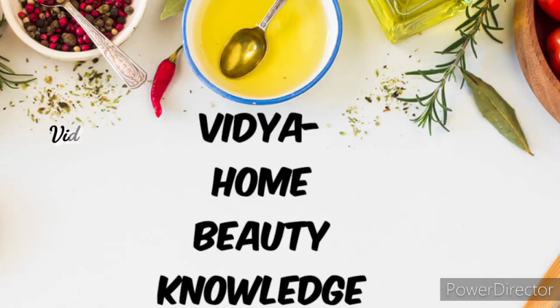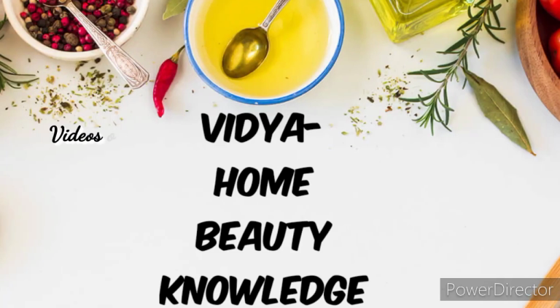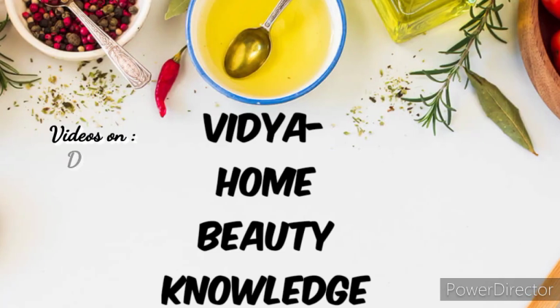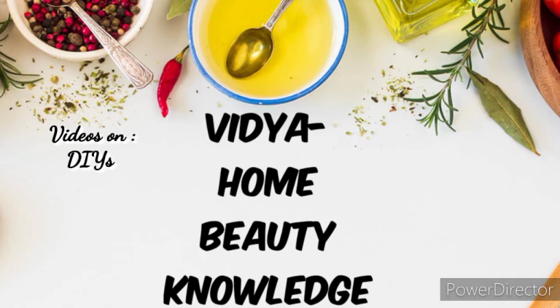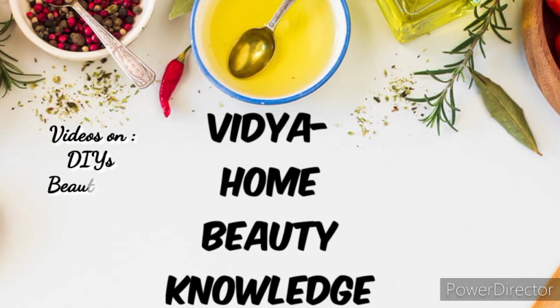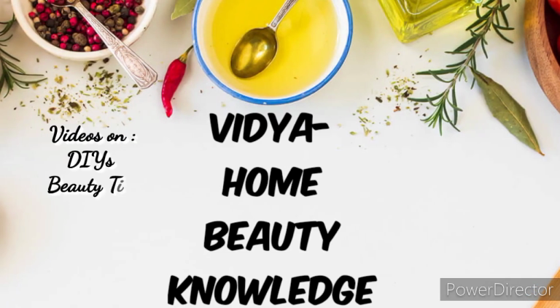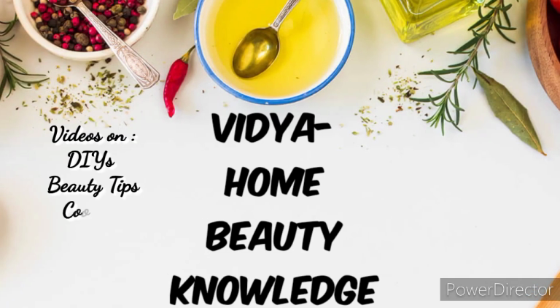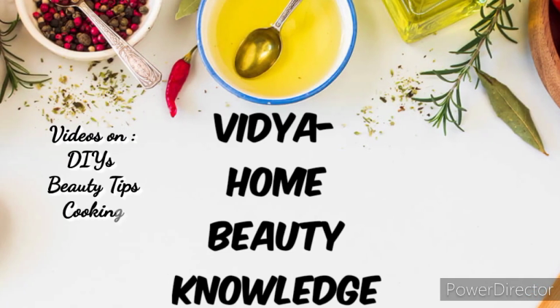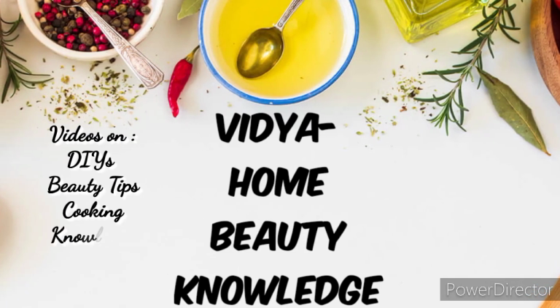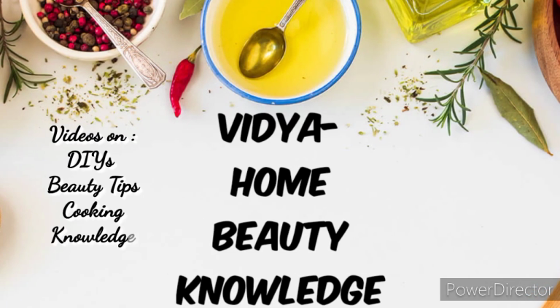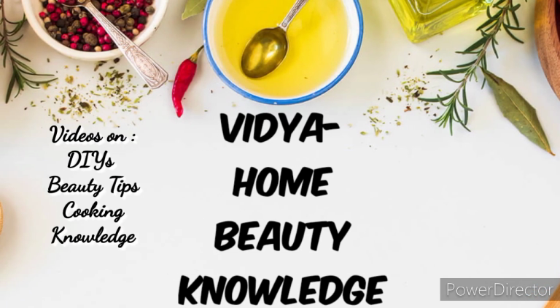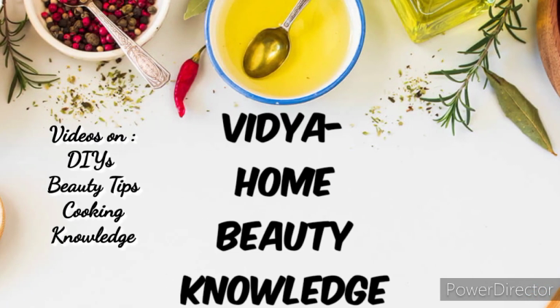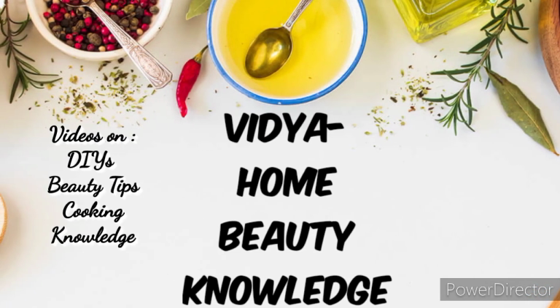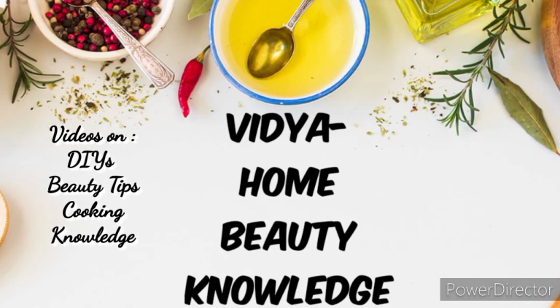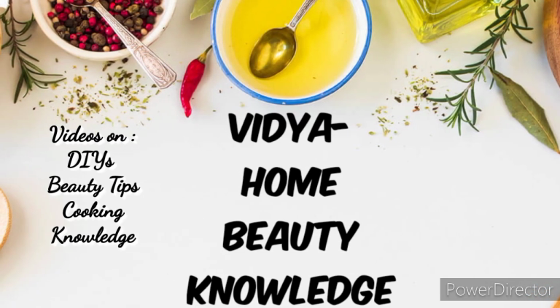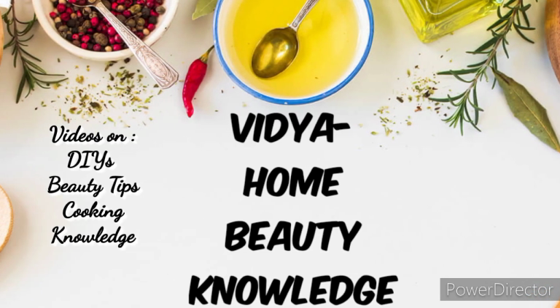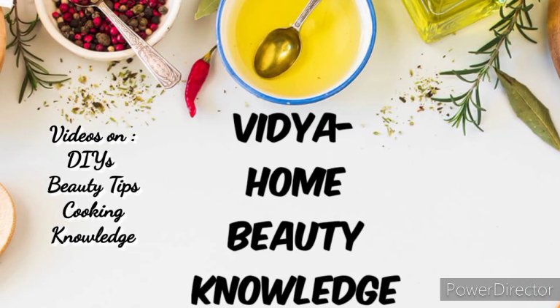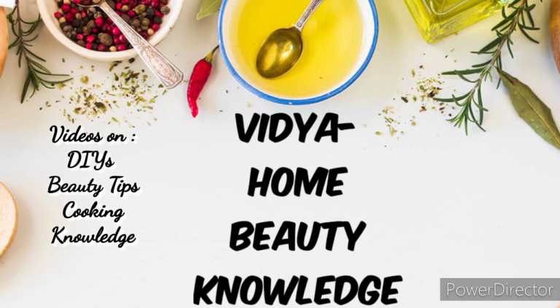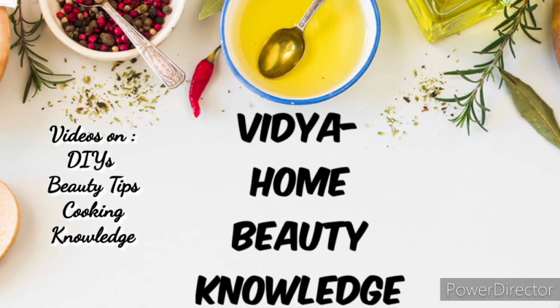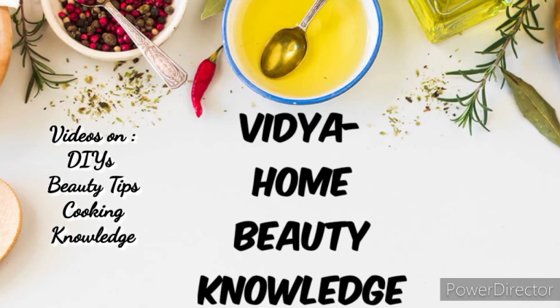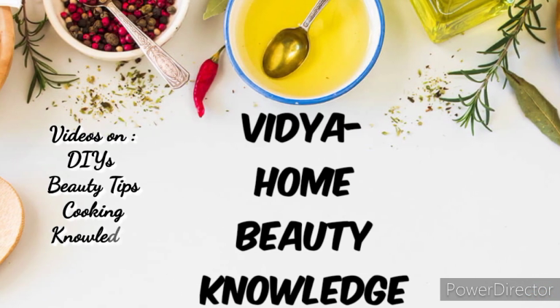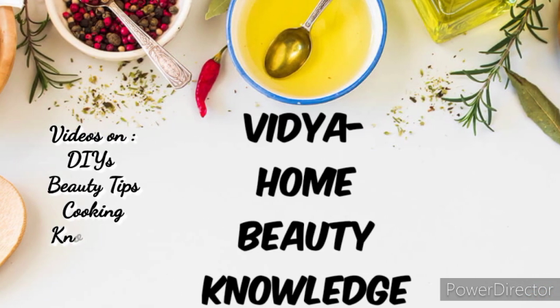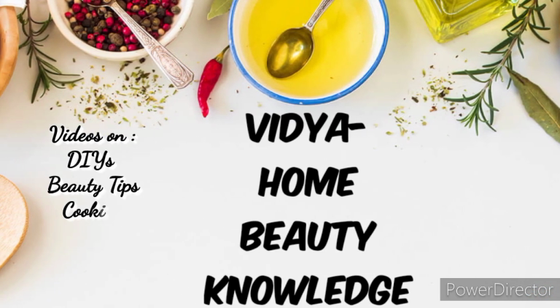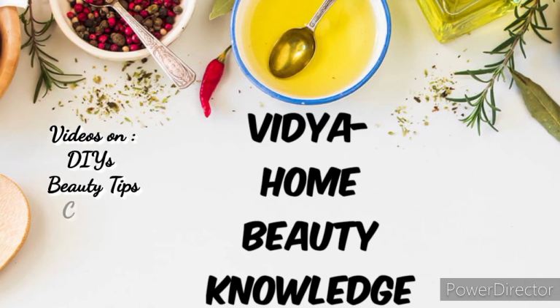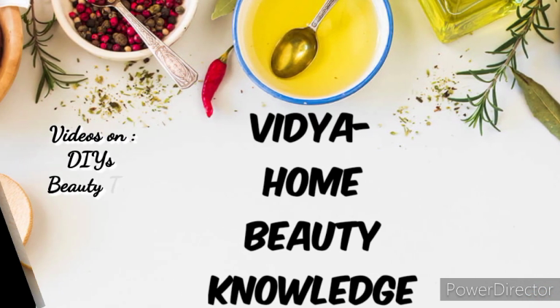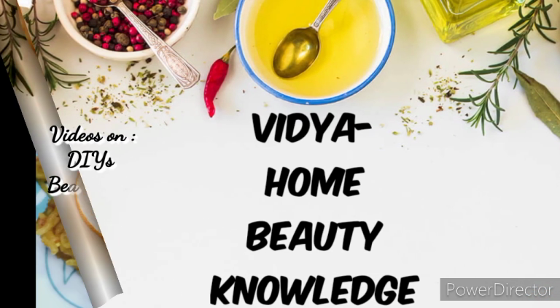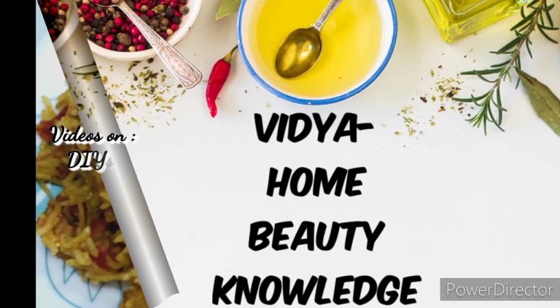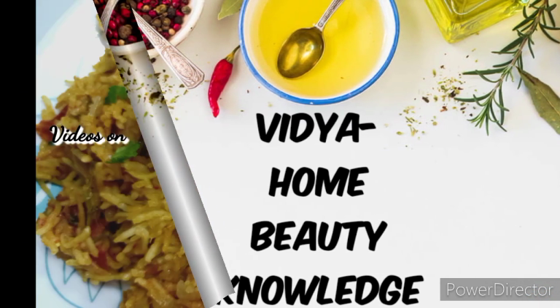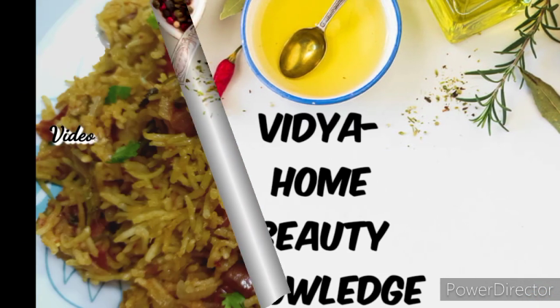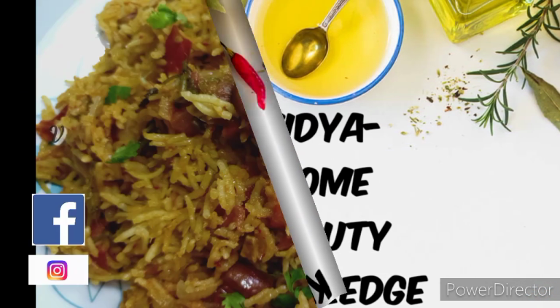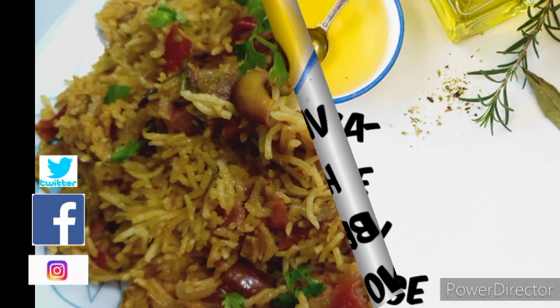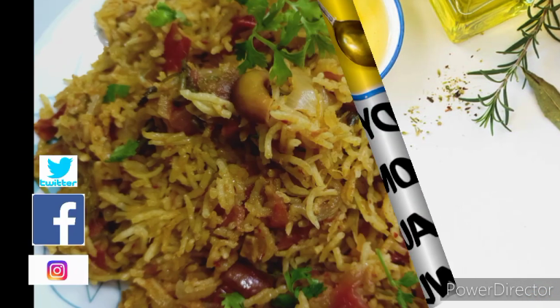Hello everyone! Welcome back to Vidya's Home Beauty Knowledge Channel.